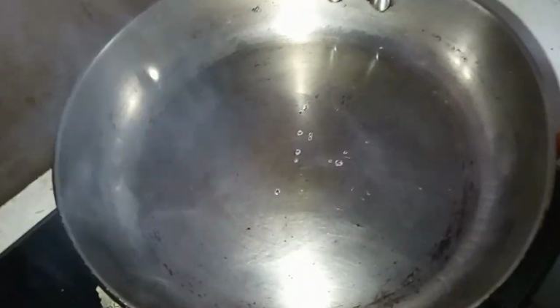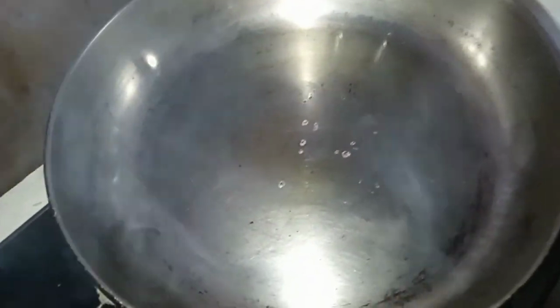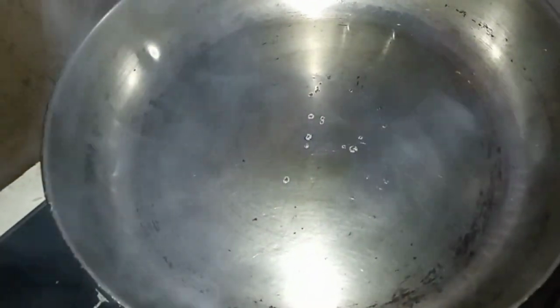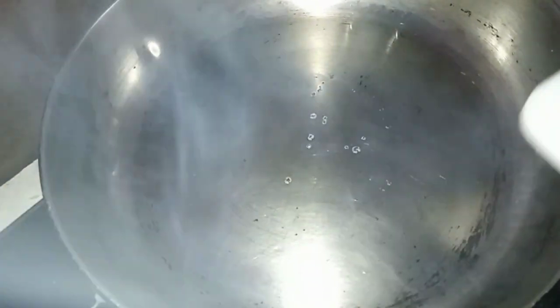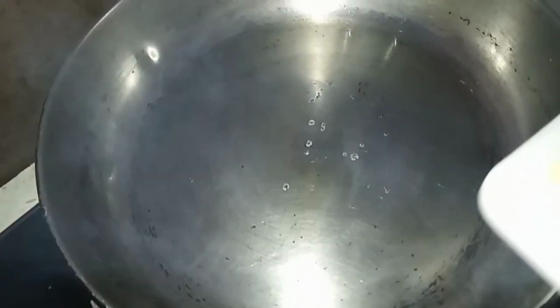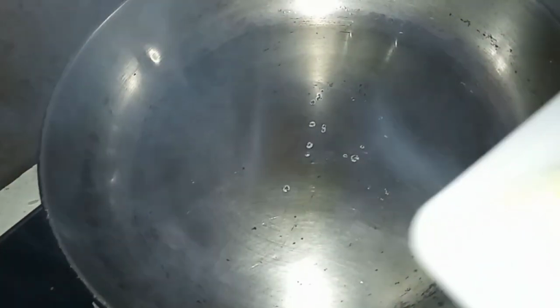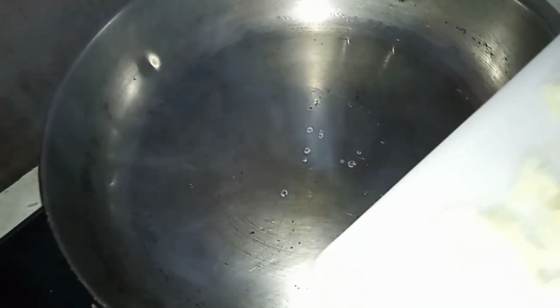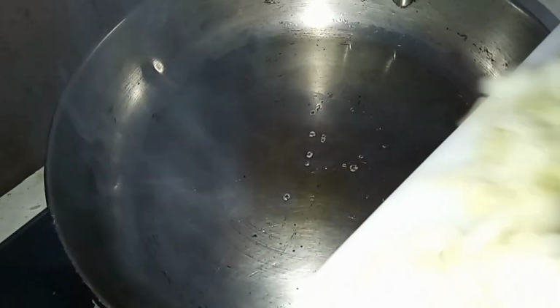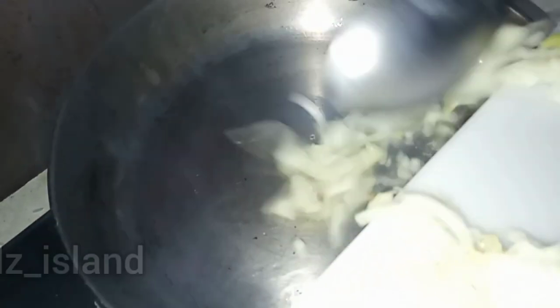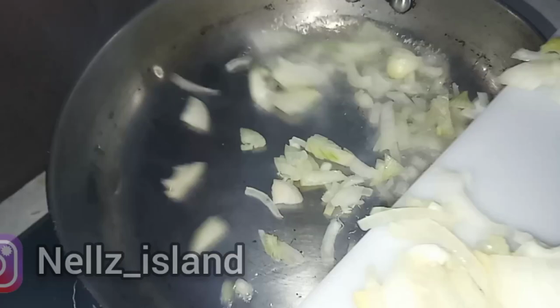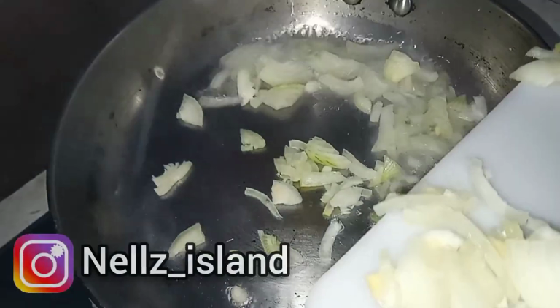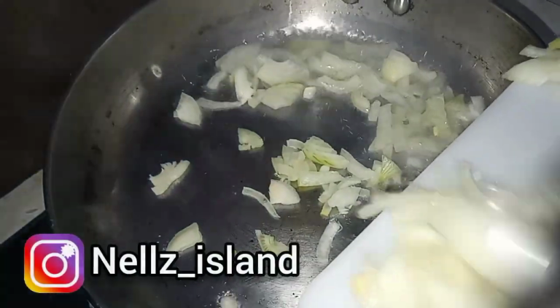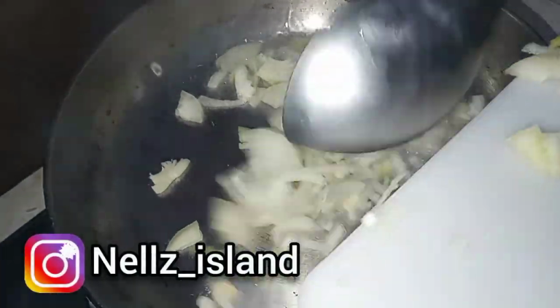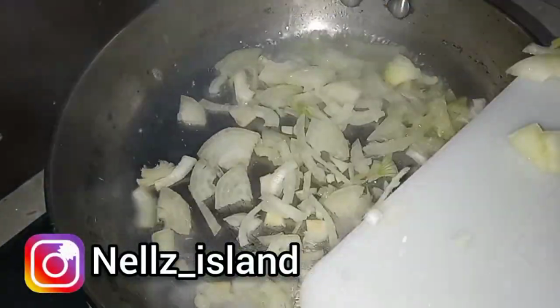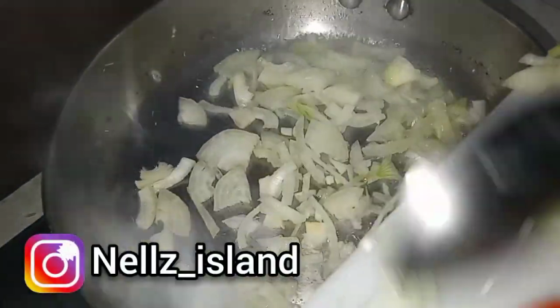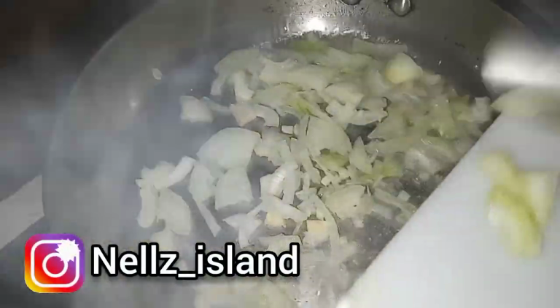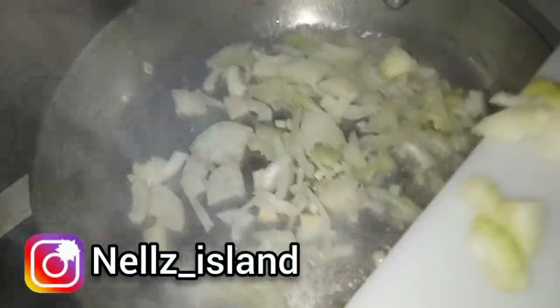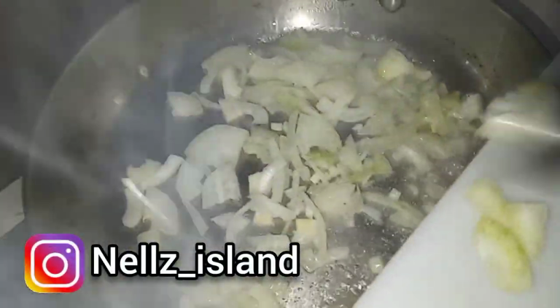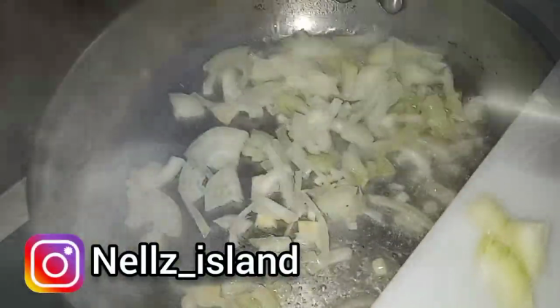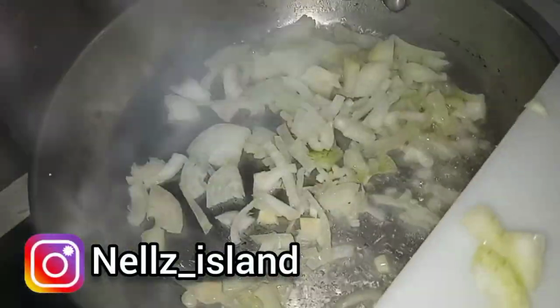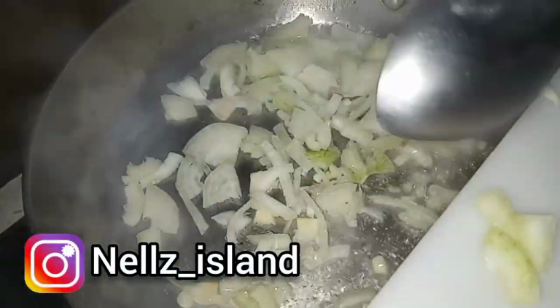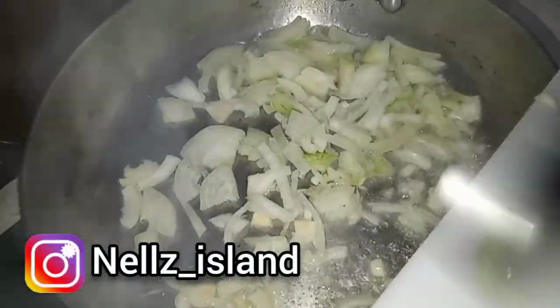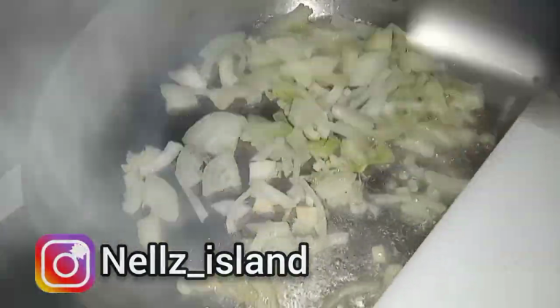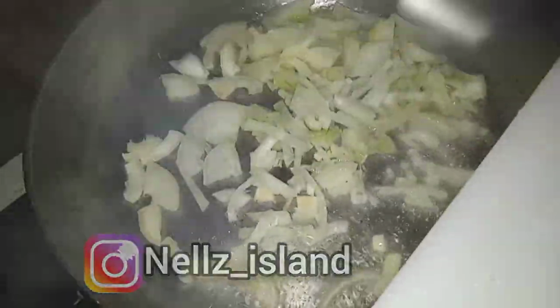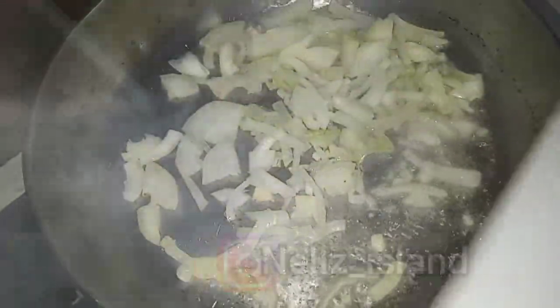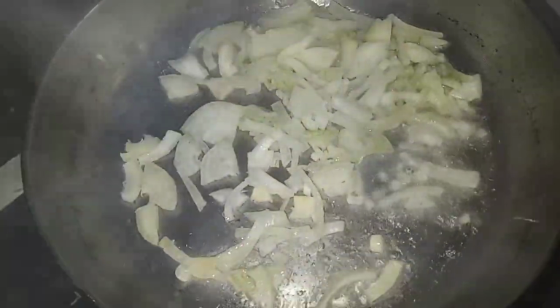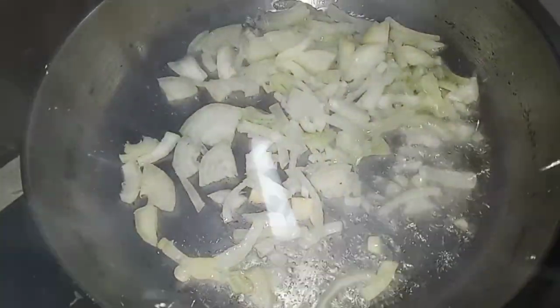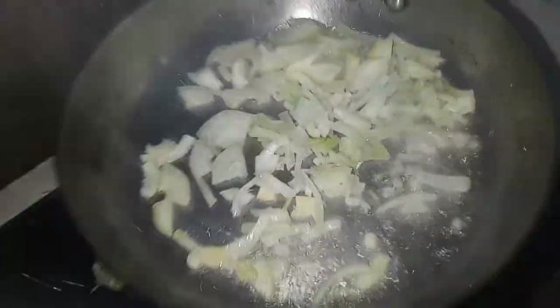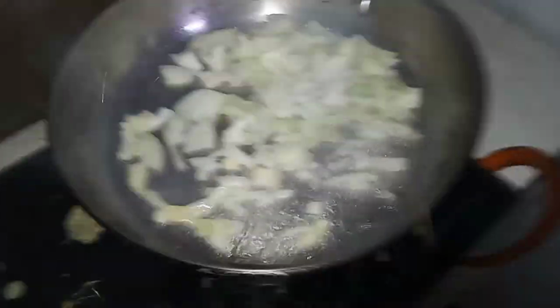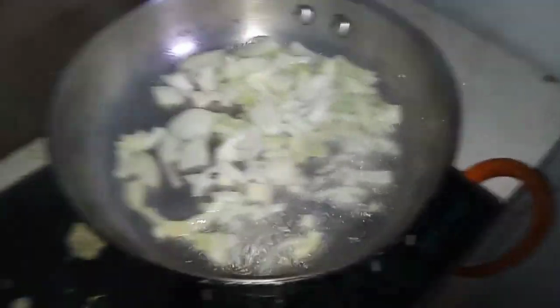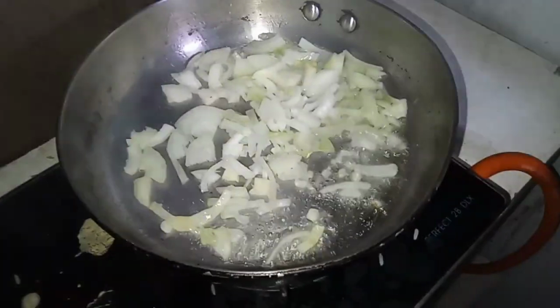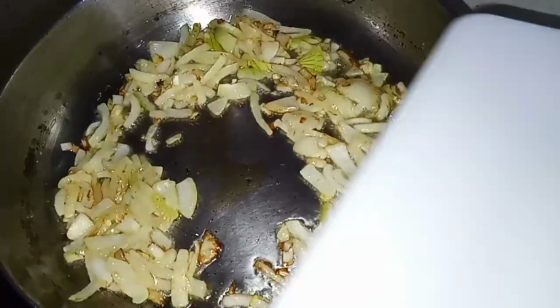Now we're going to heat that frying pan — heat it up, heat it up. Put some oil and we're turning the onions and frying it up, making it look good.